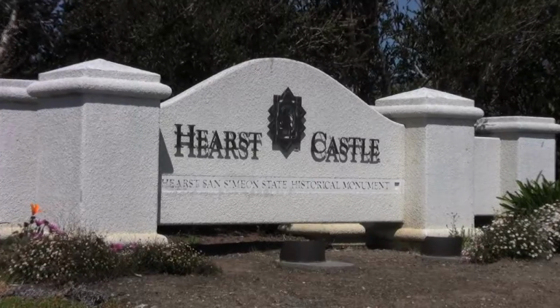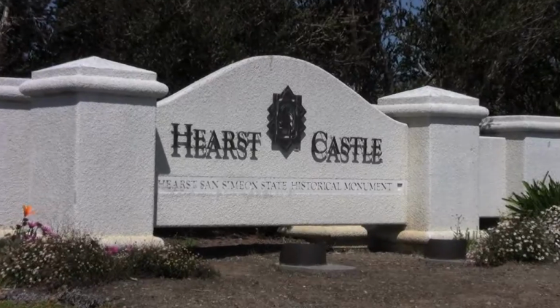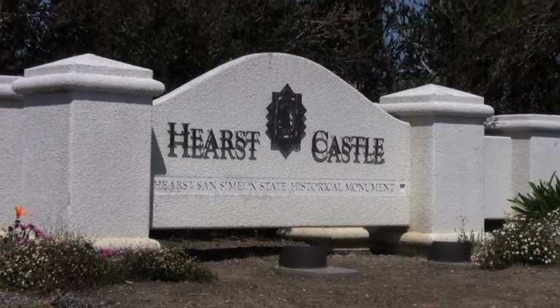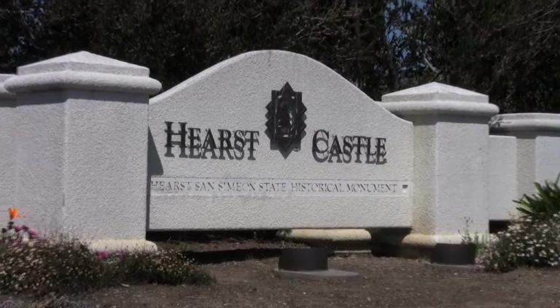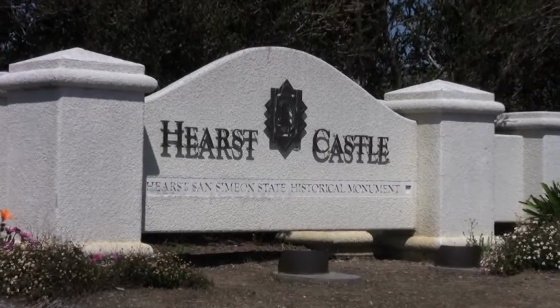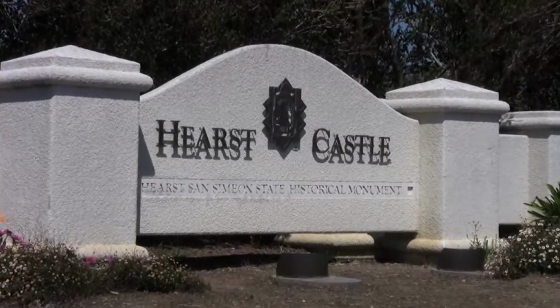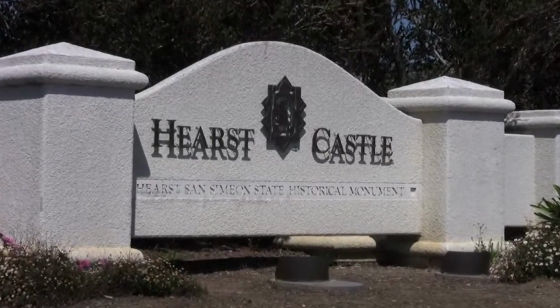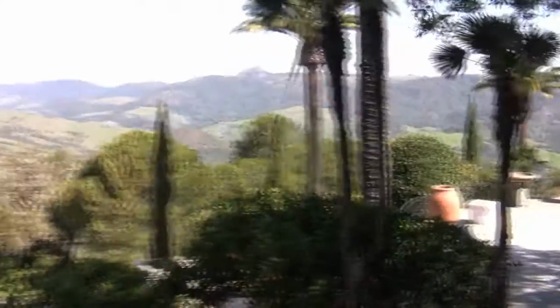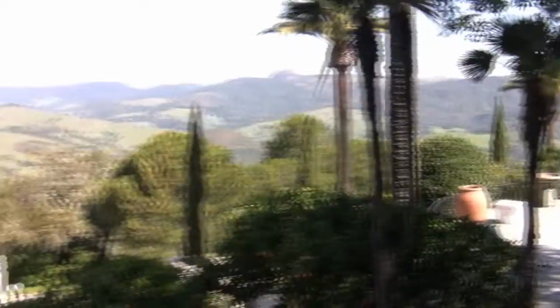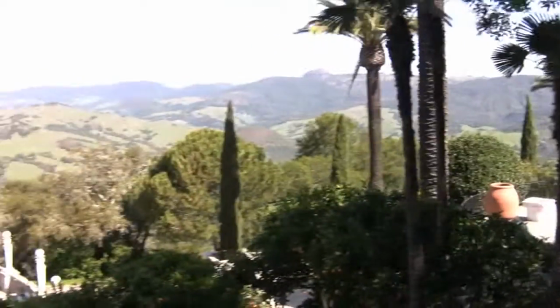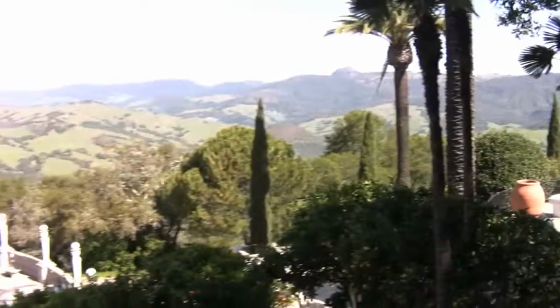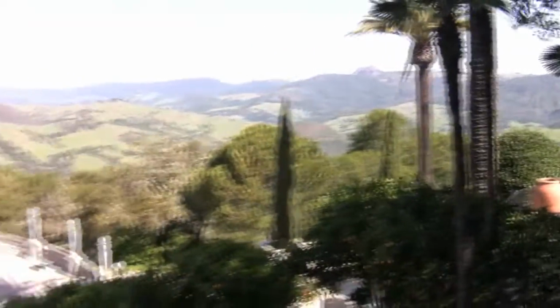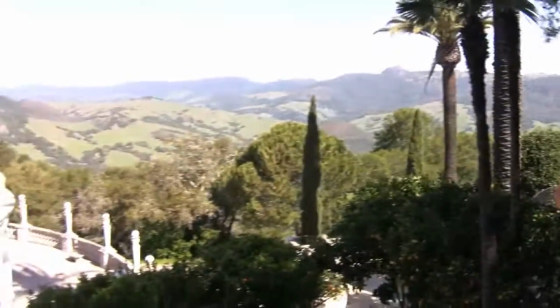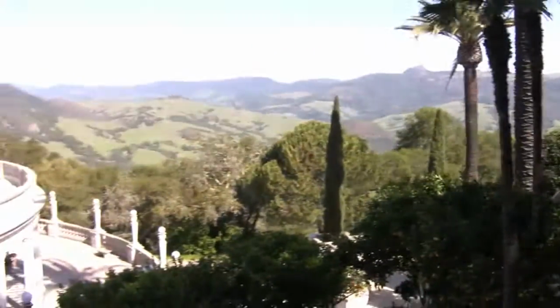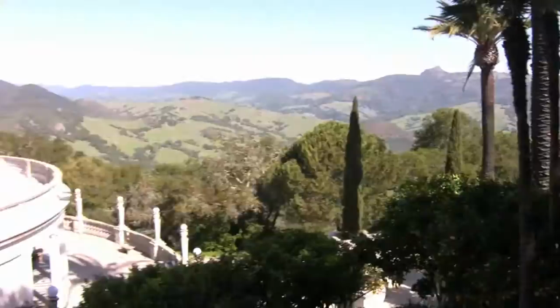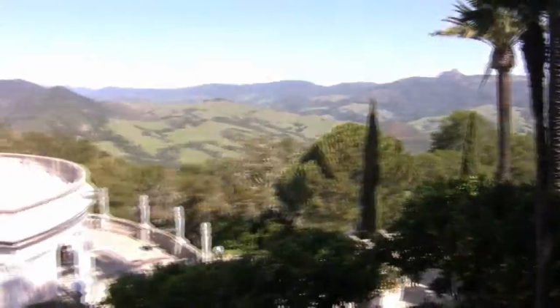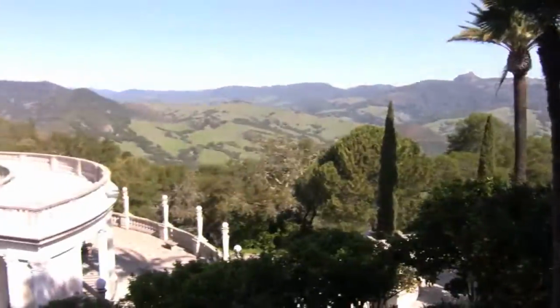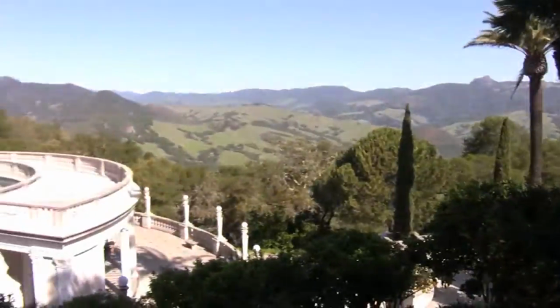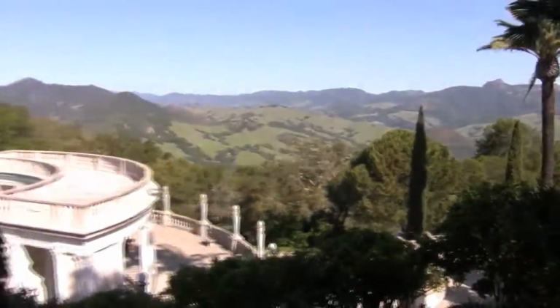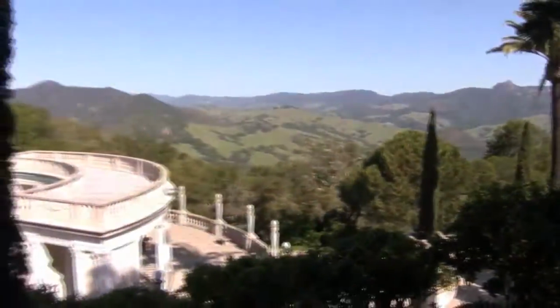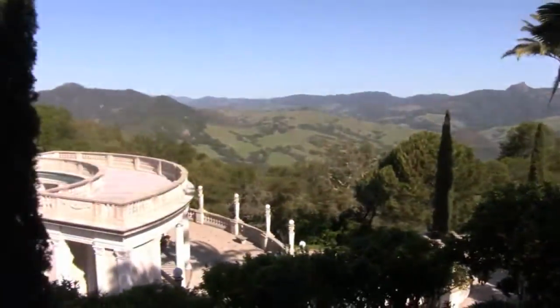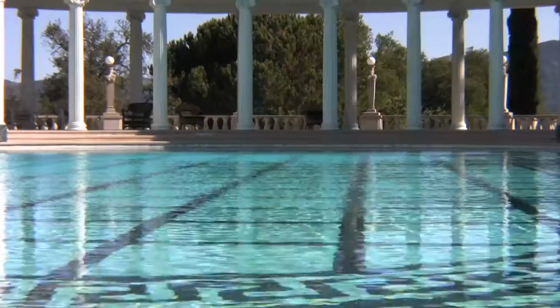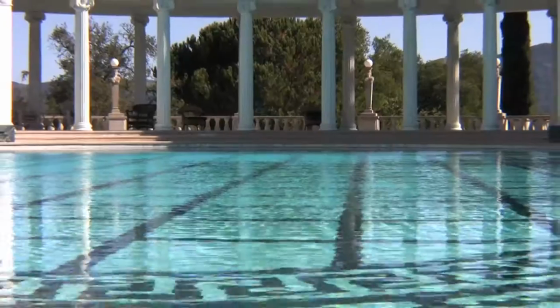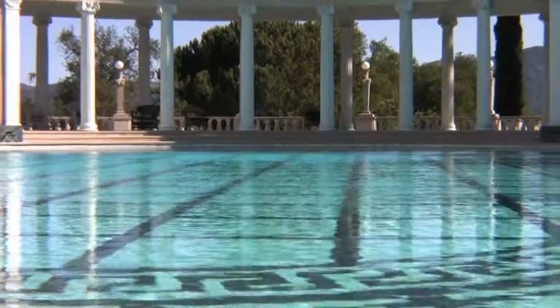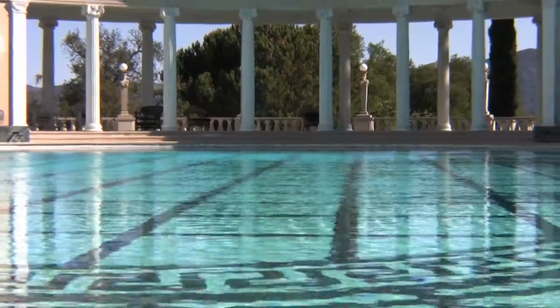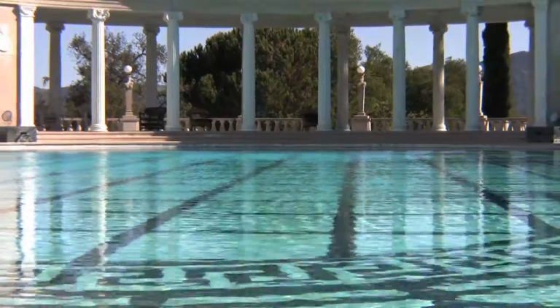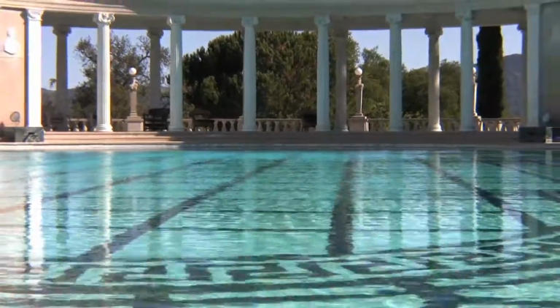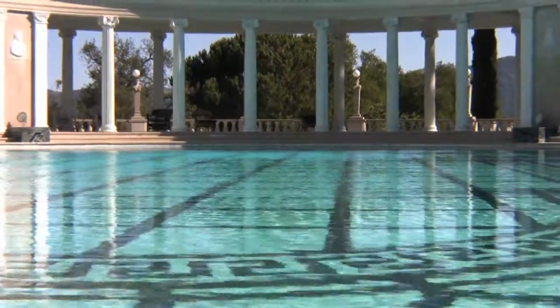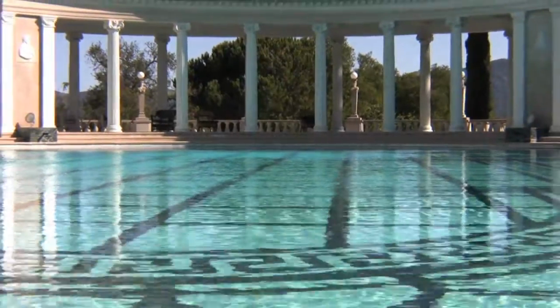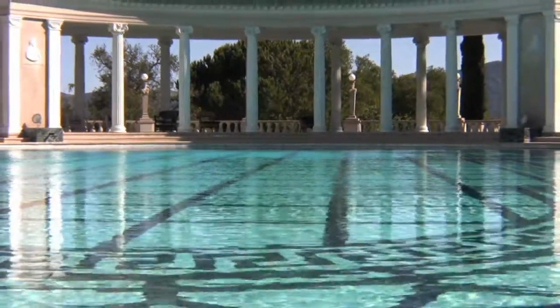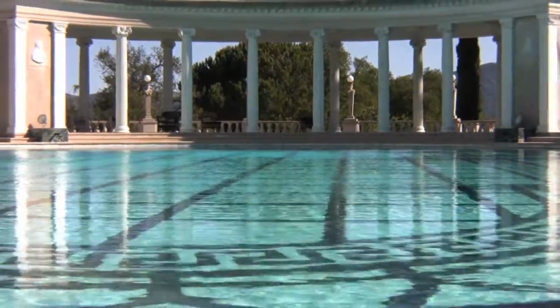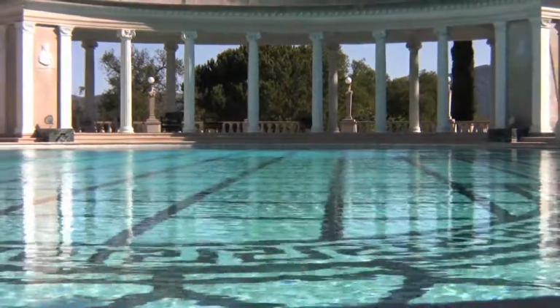Thanks for coming along on our tour of the magnificent Hearst Castle. Now go make those reservations and enjoy this Palace on the Pacific.